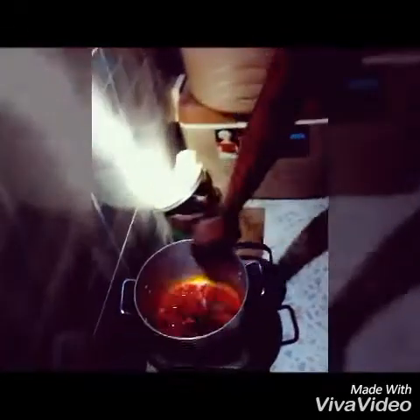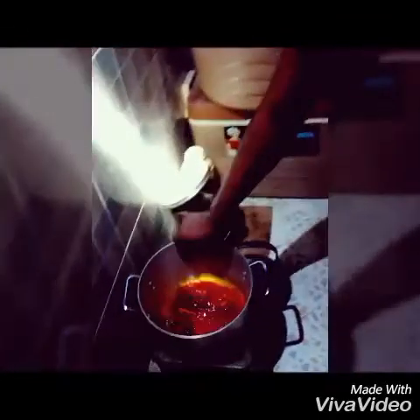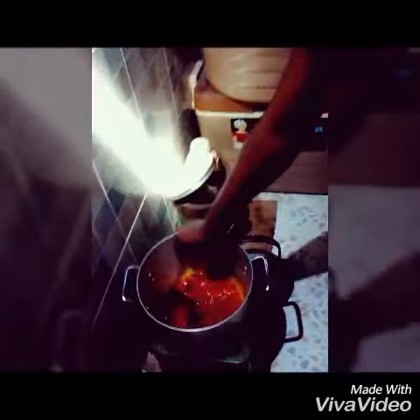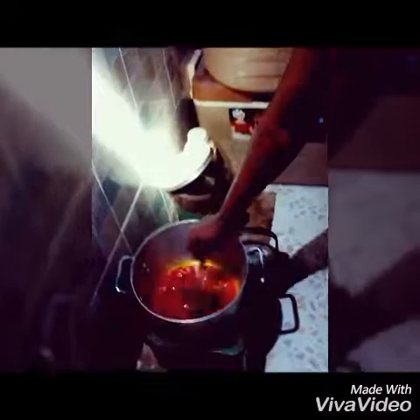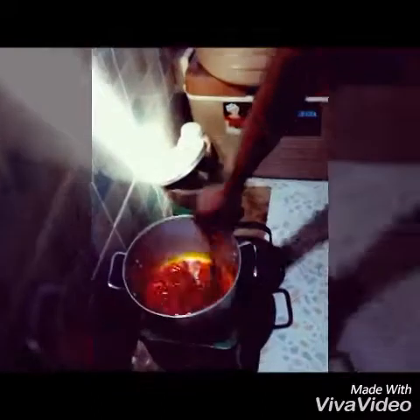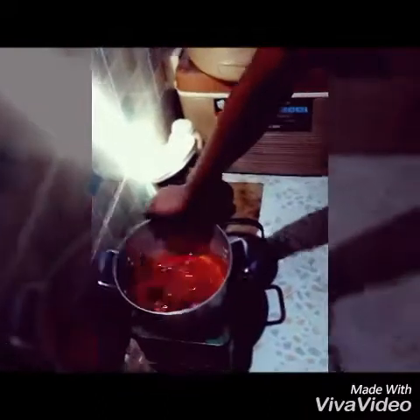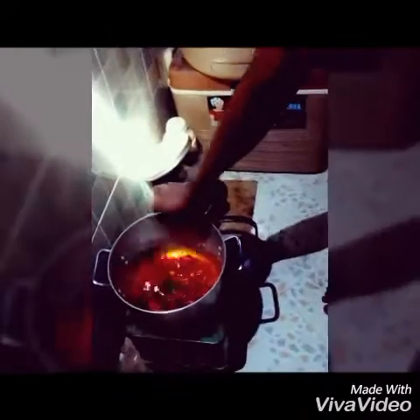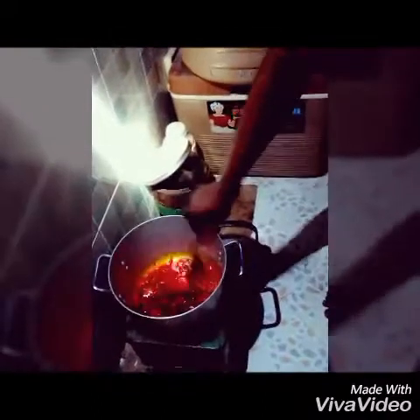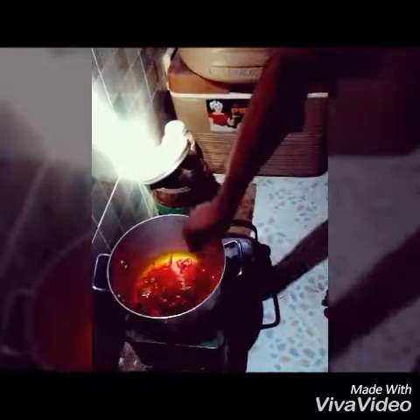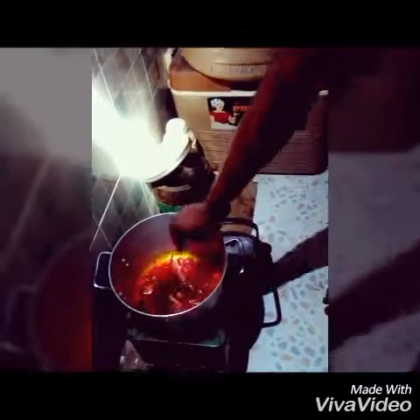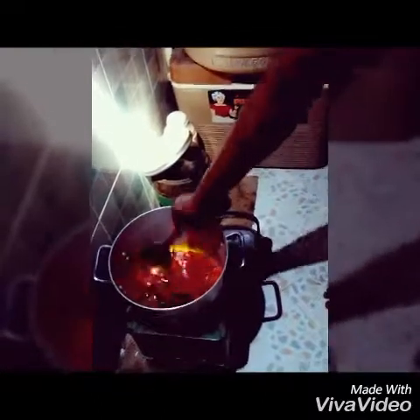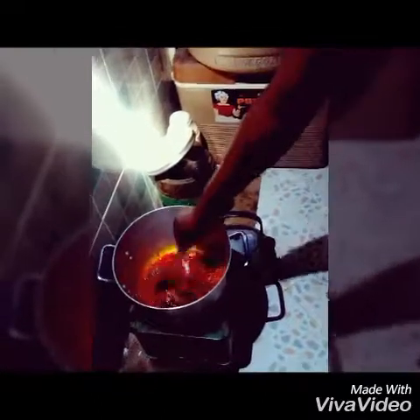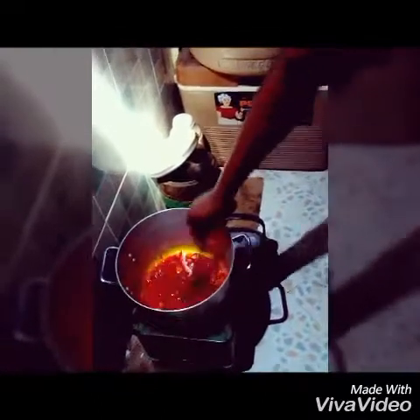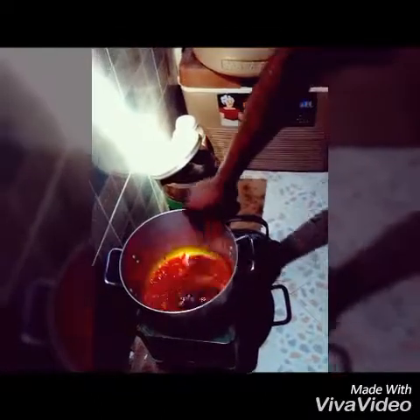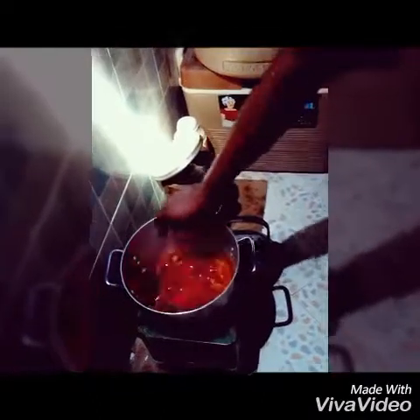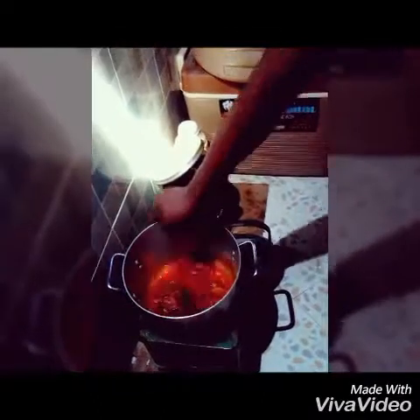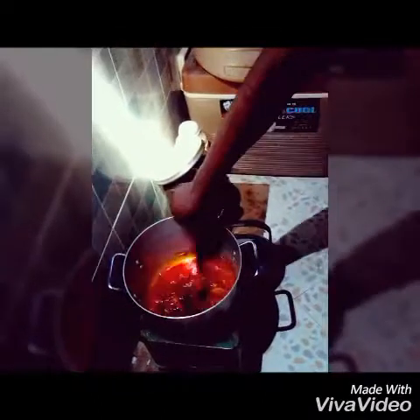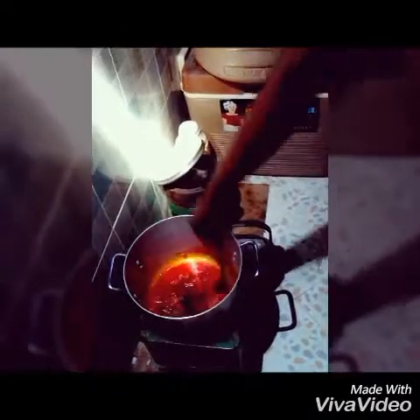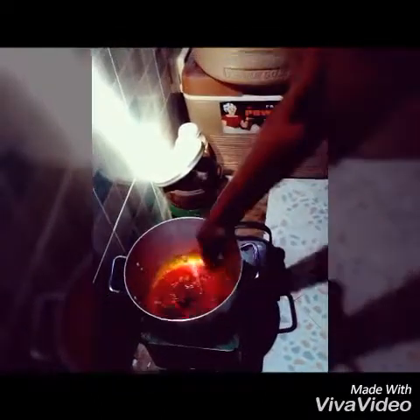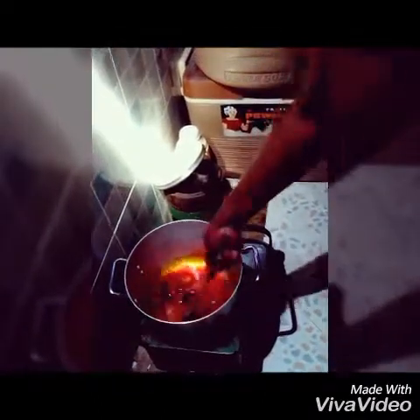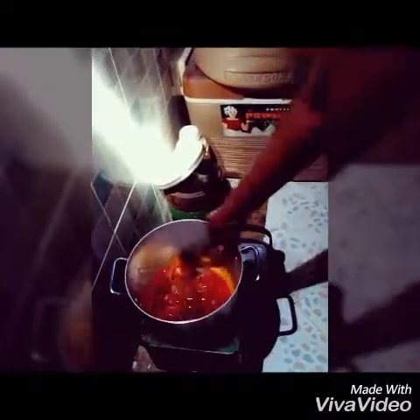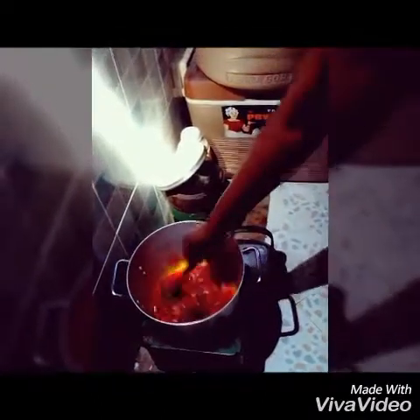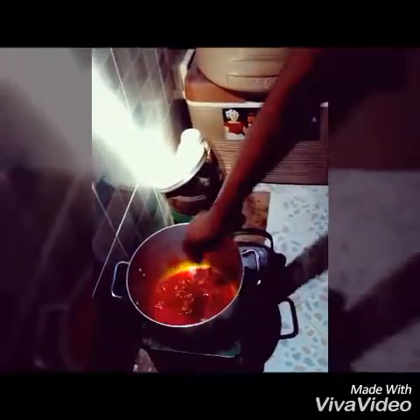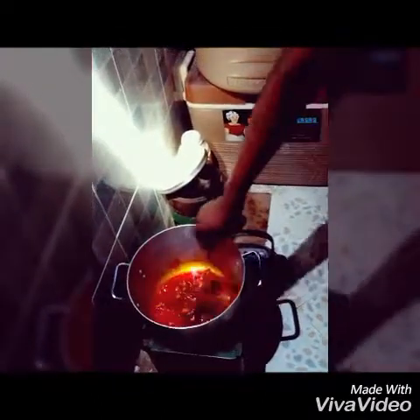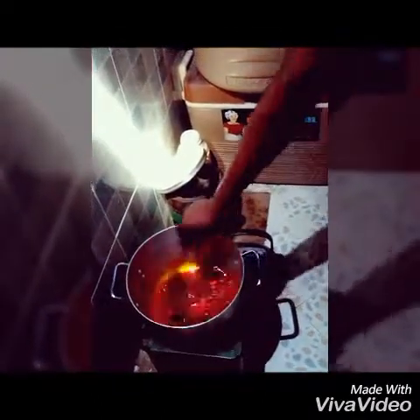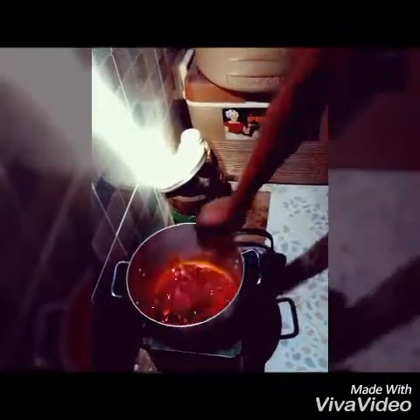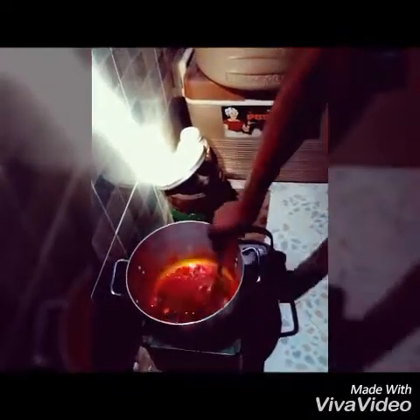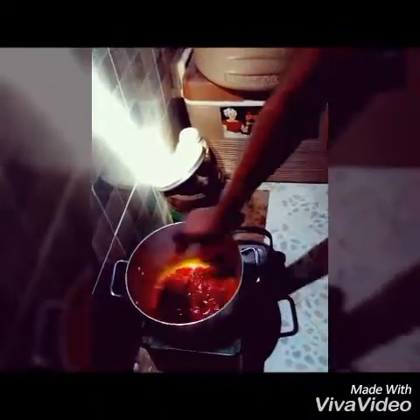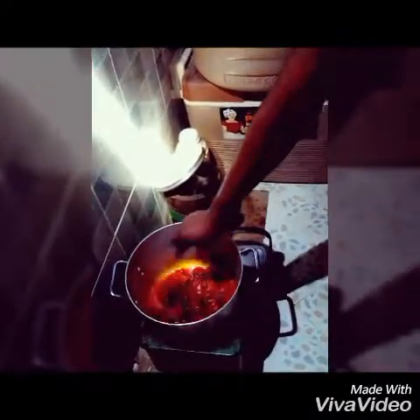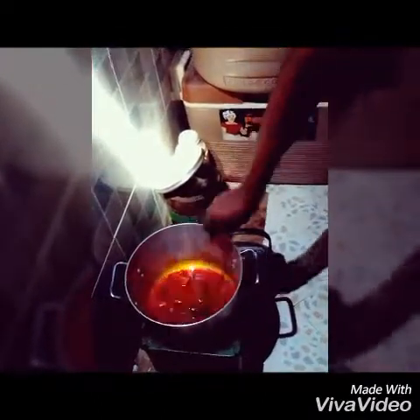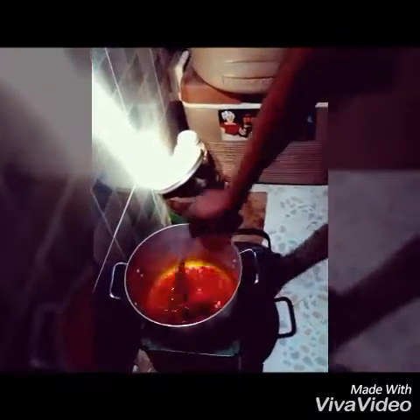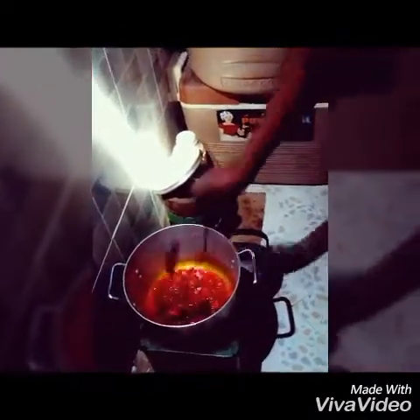Here's our onion frying, ready. Looking good, as you can see.